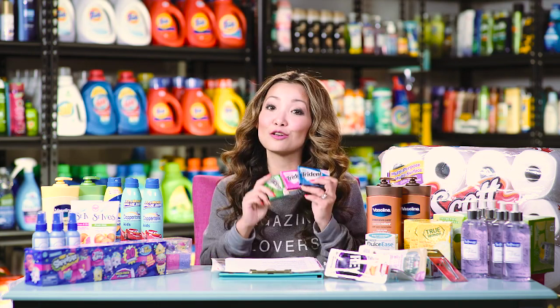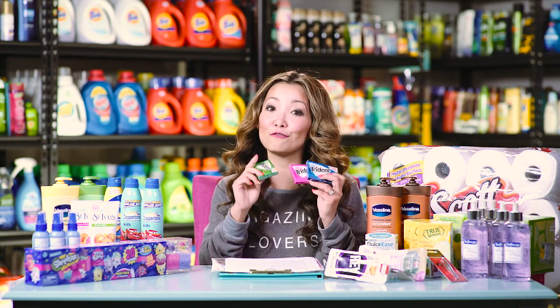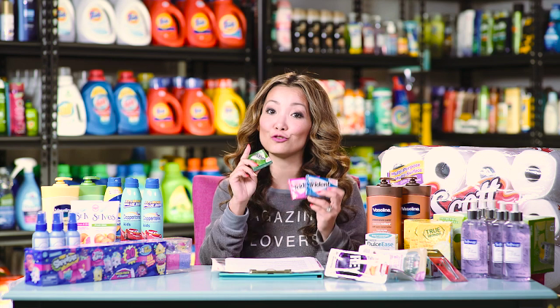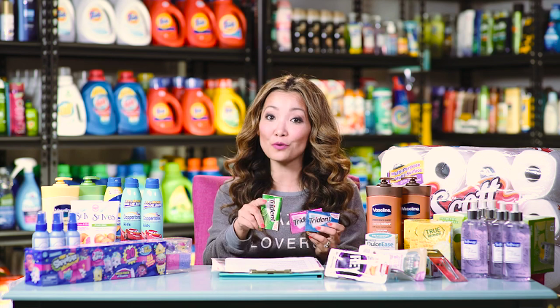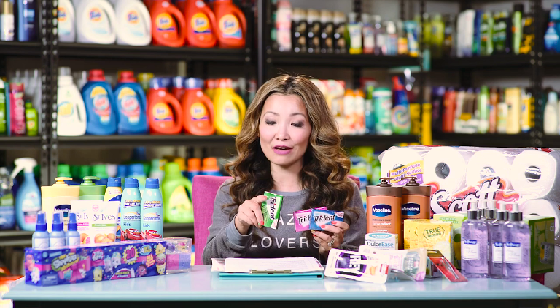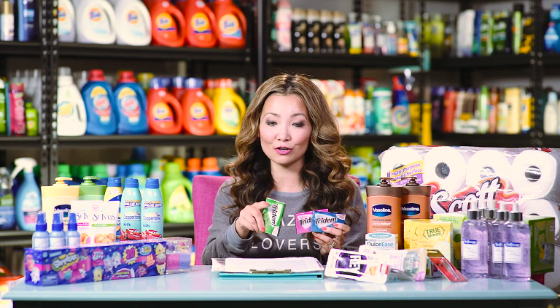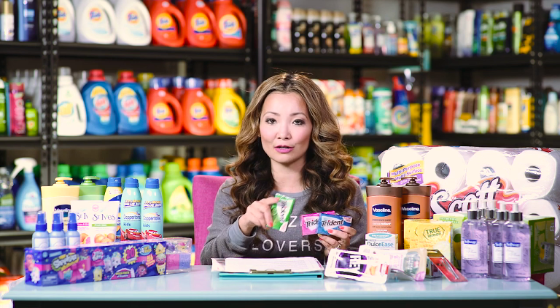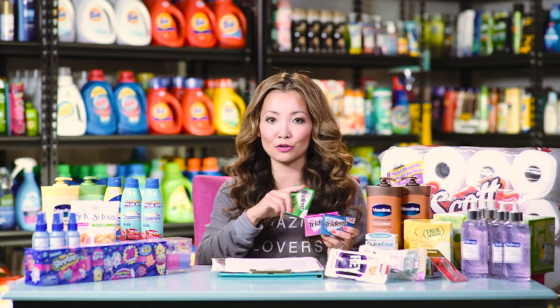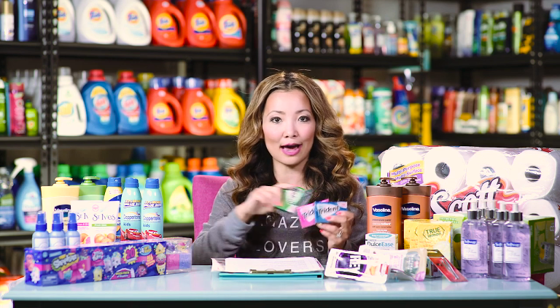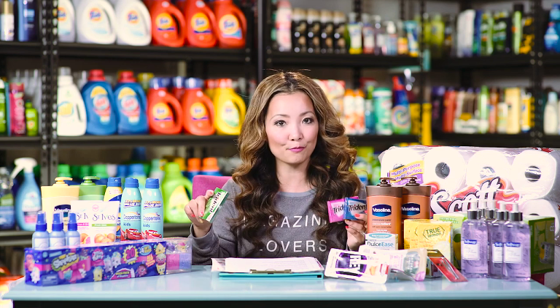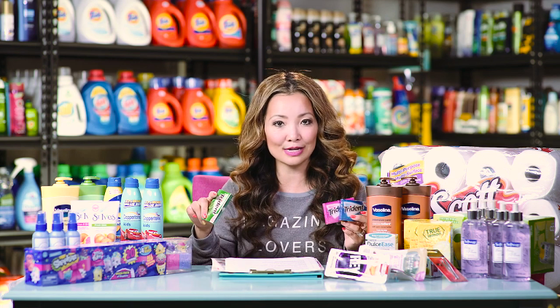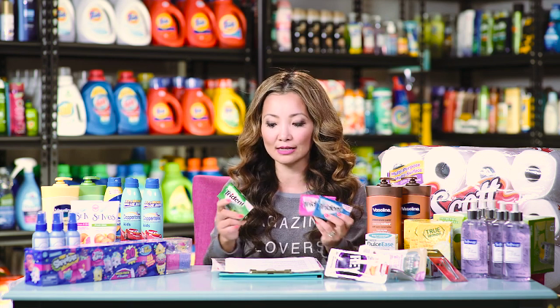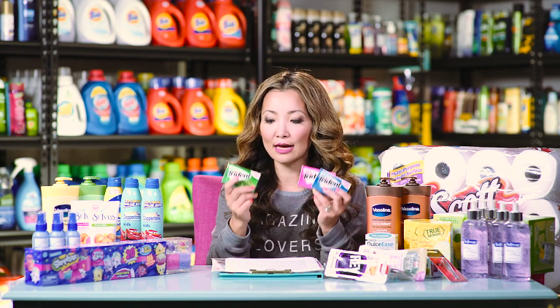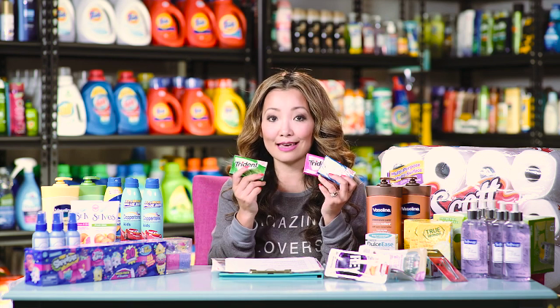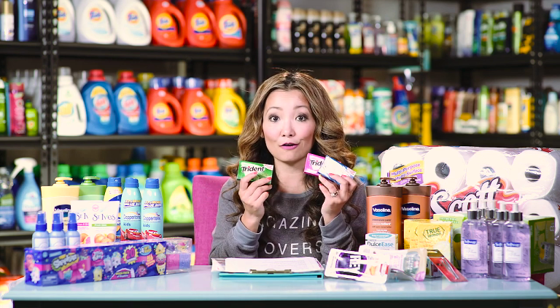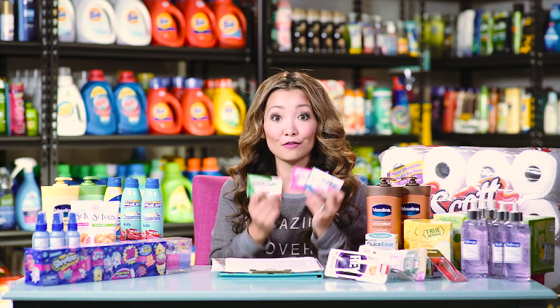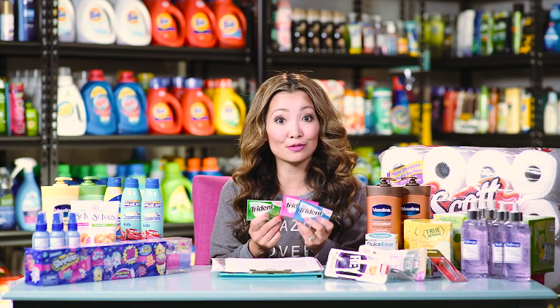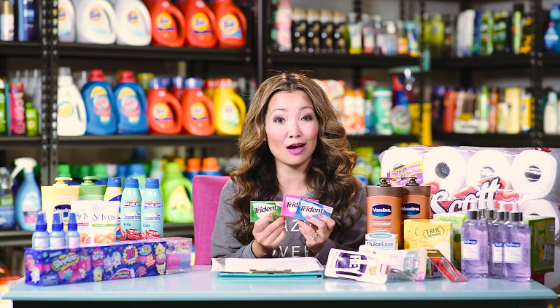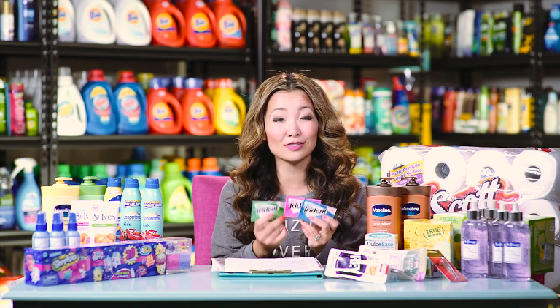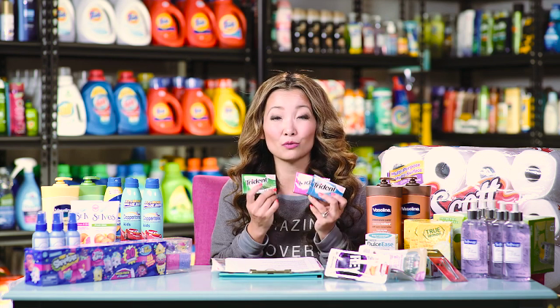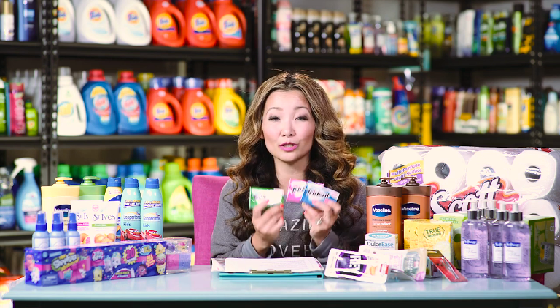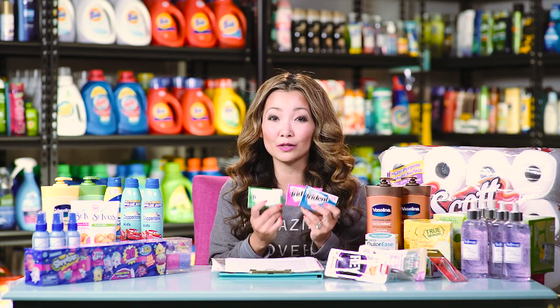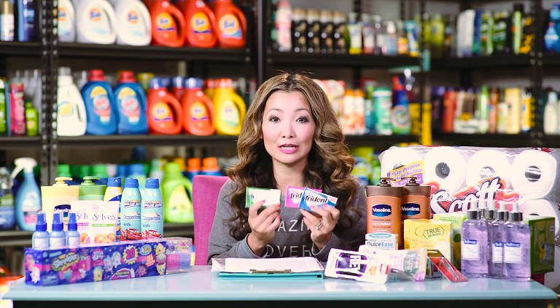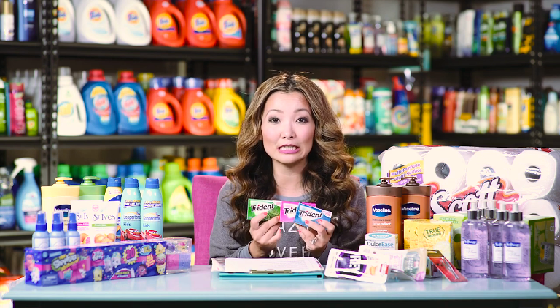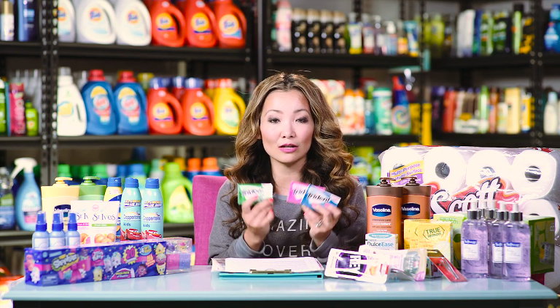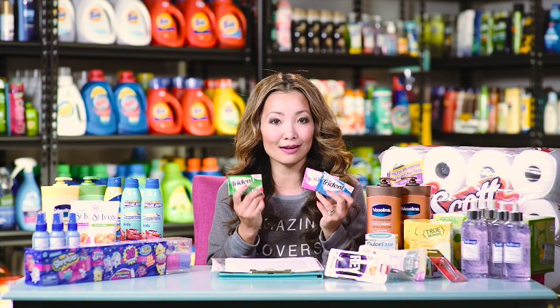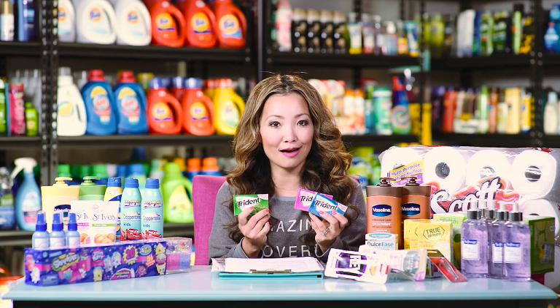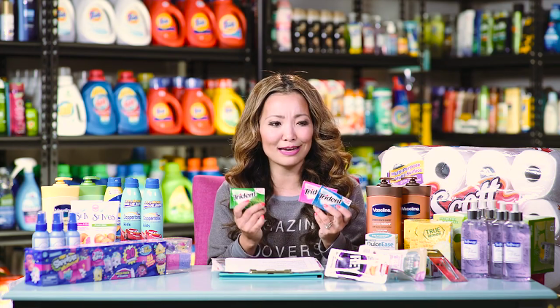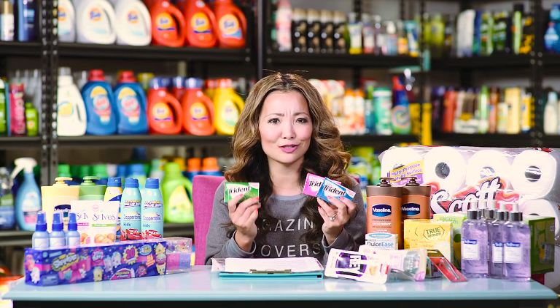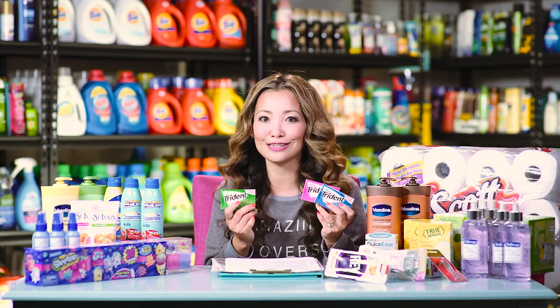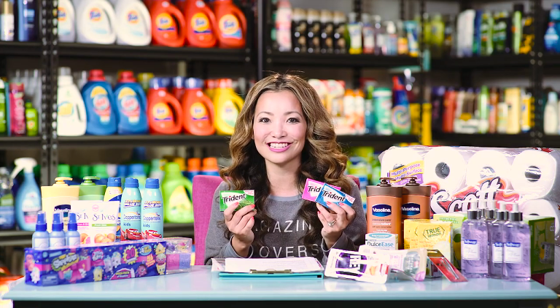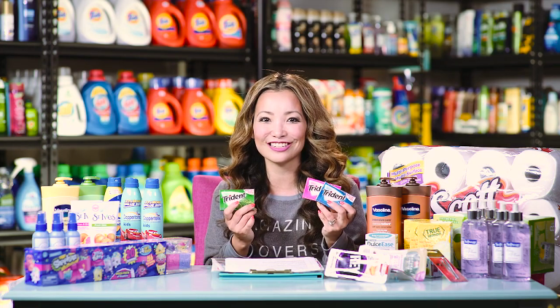If you don't have the coupon or you're out of prints, they are 50% off — still a really great deal on gum and super easy to do.